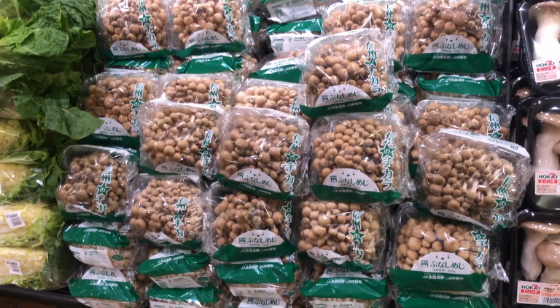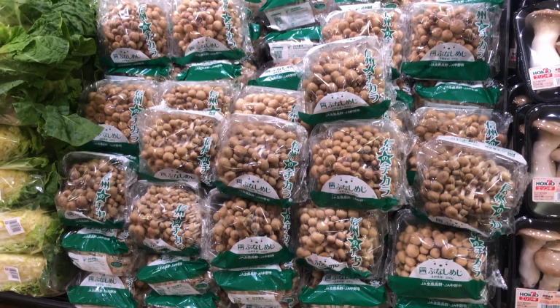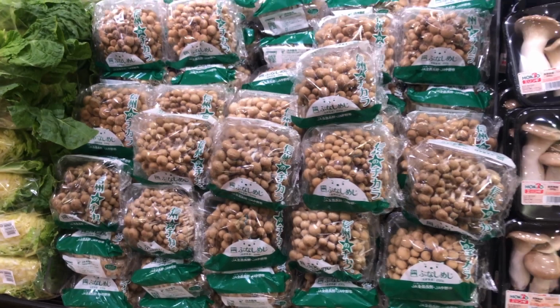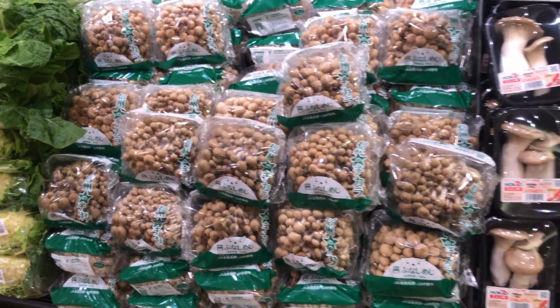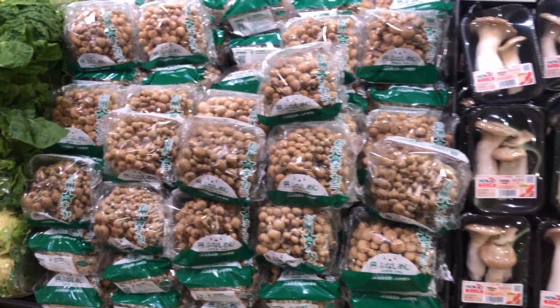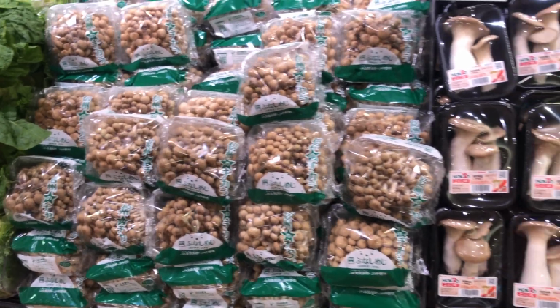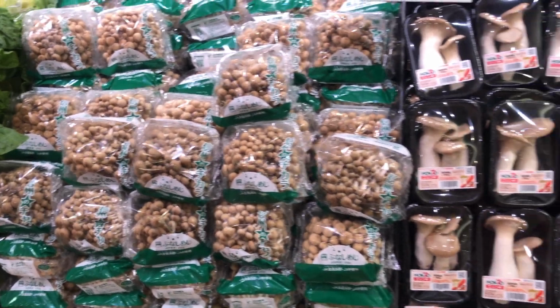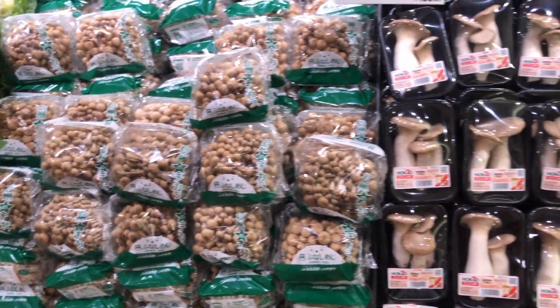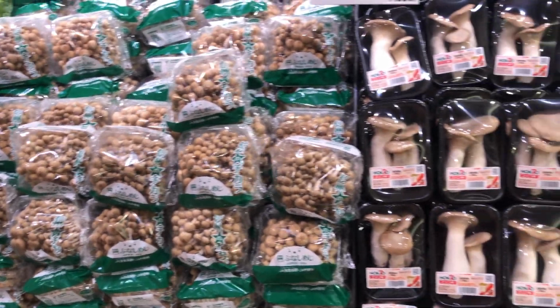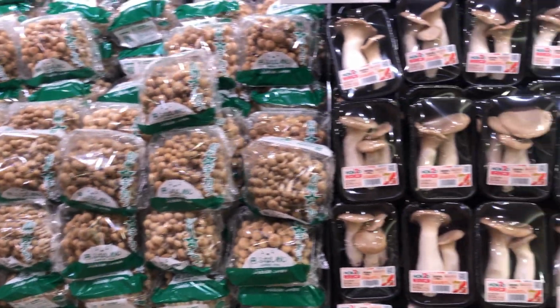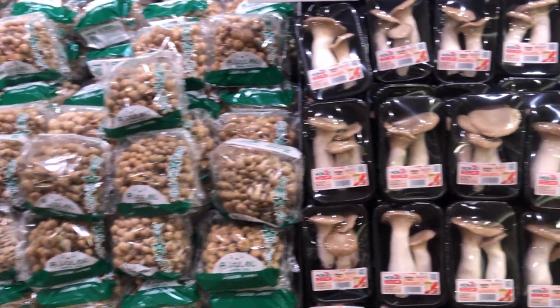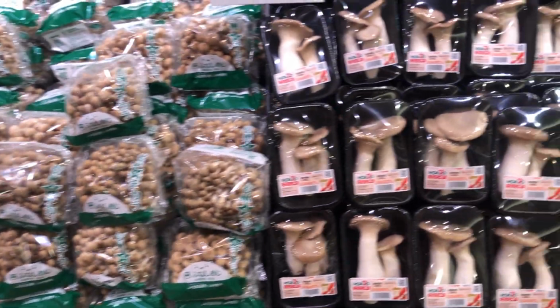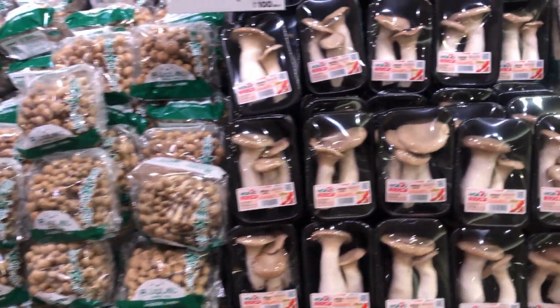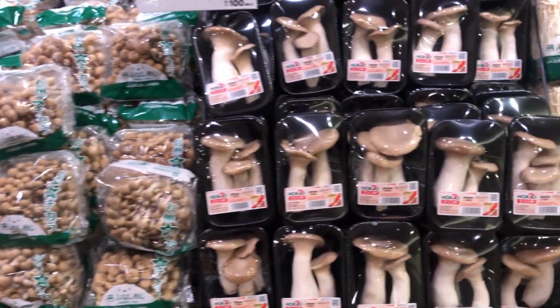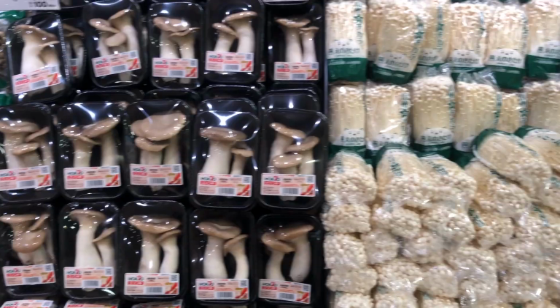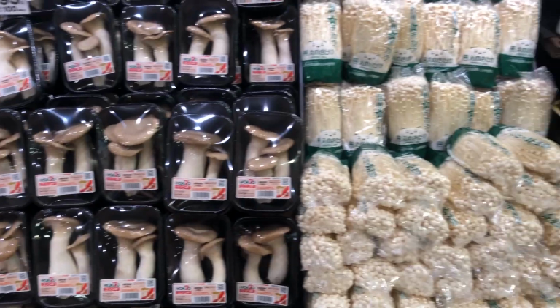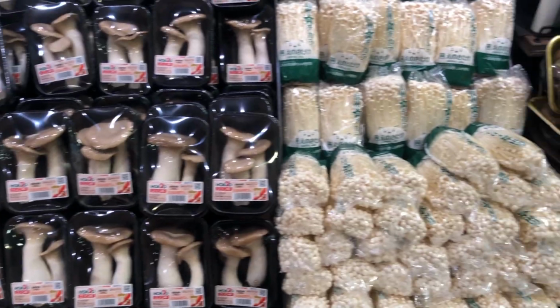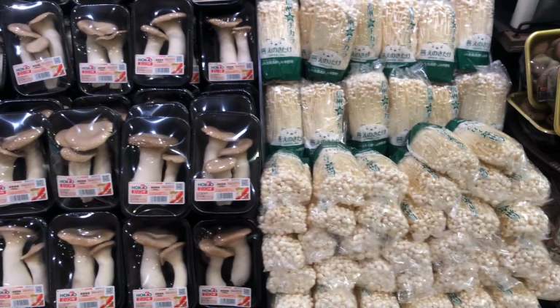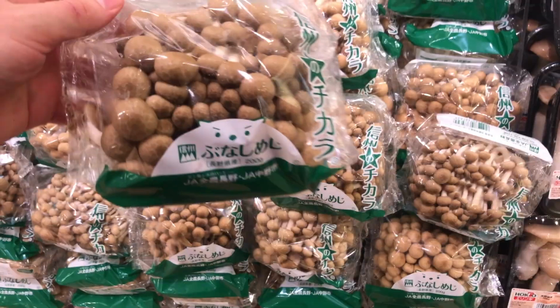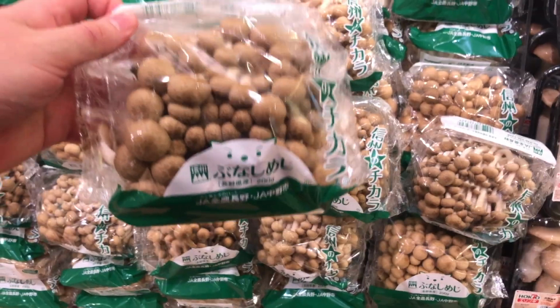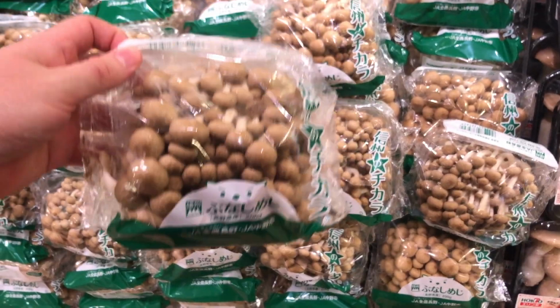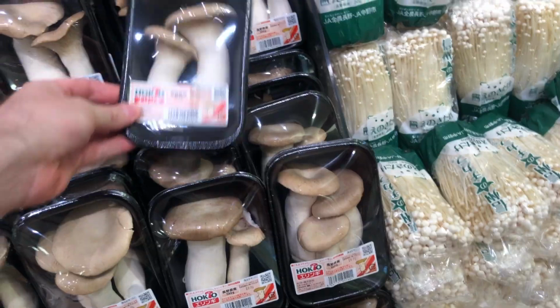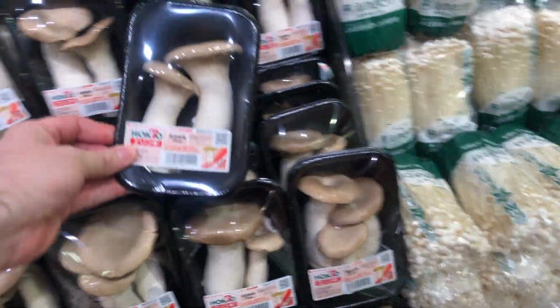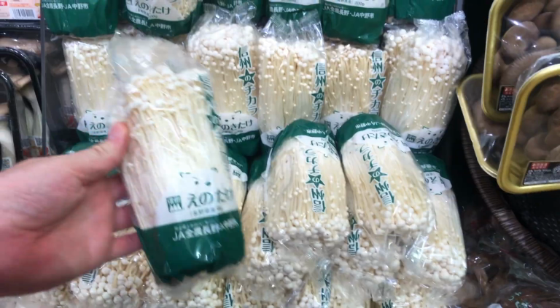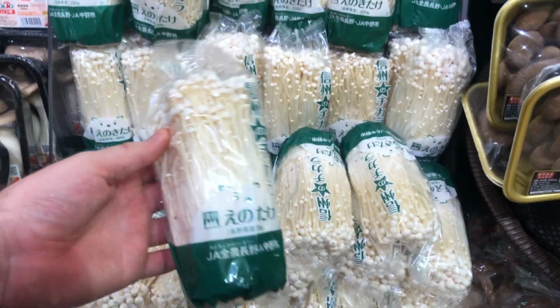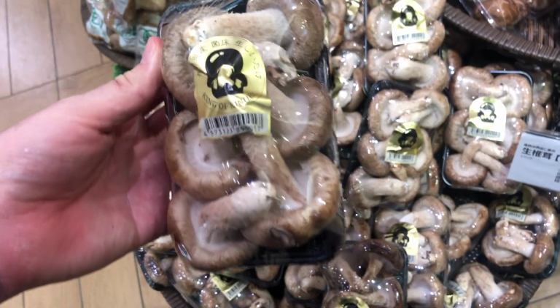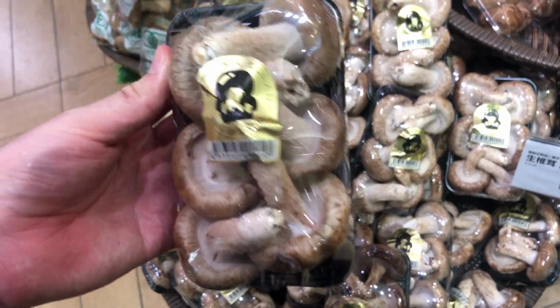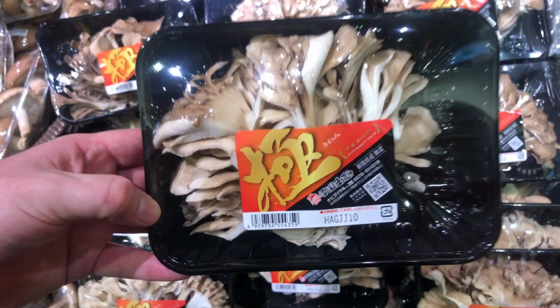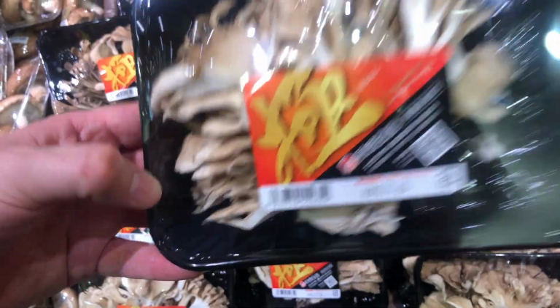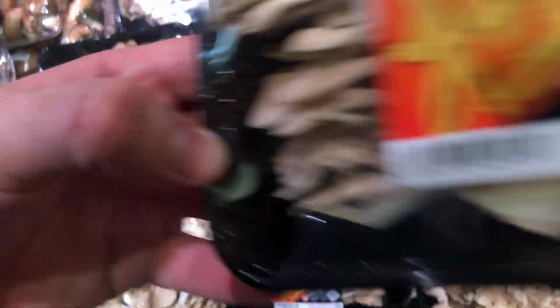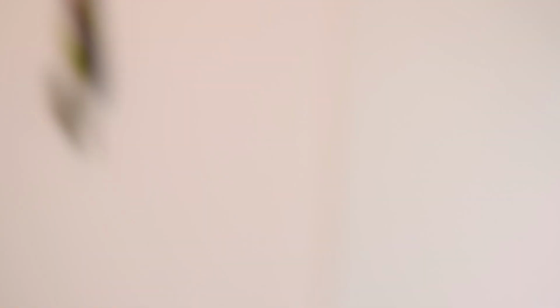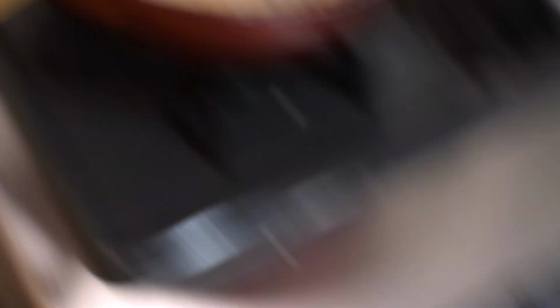It's fall, which means a variety of mushrooms are in season in Japan. Let's get one of each and make a five mushroom risotto.